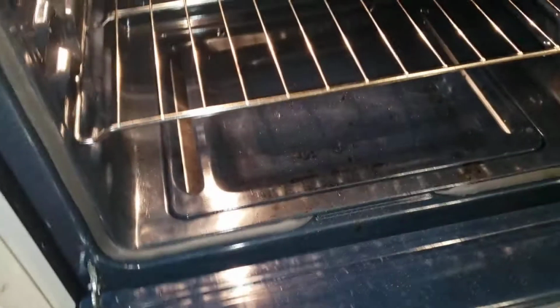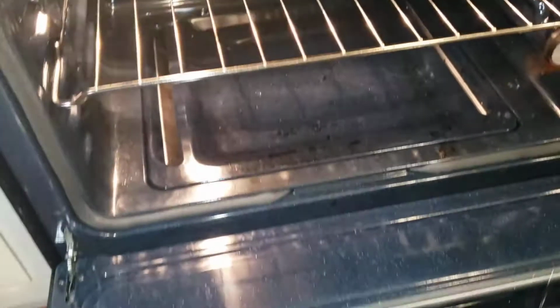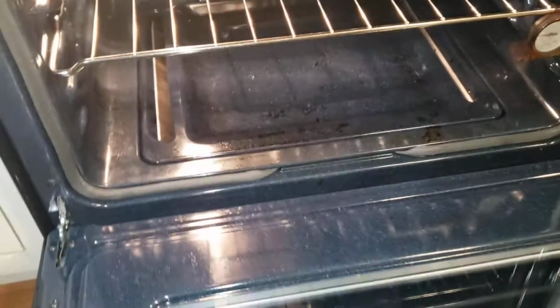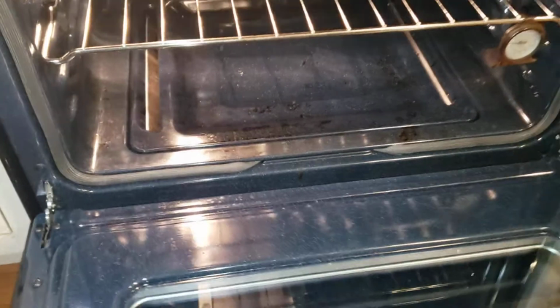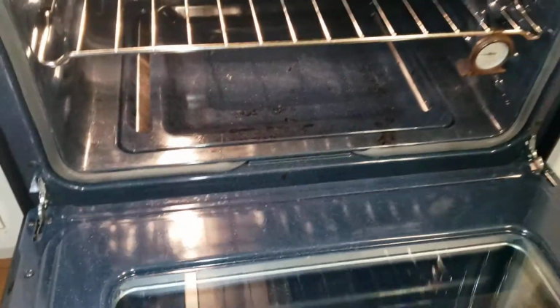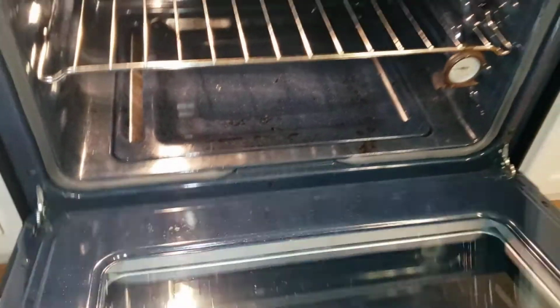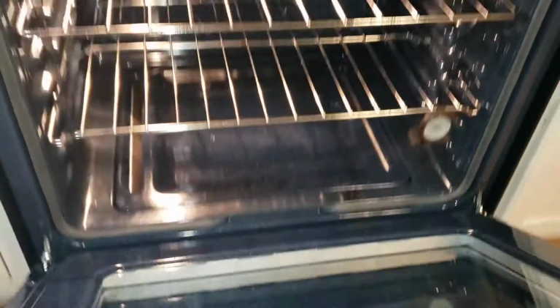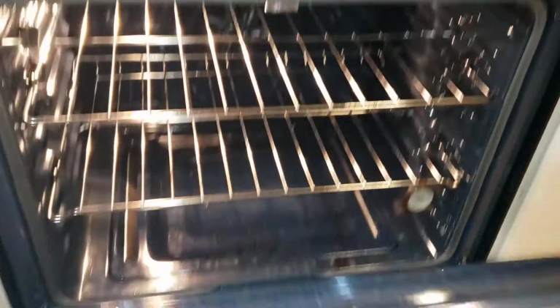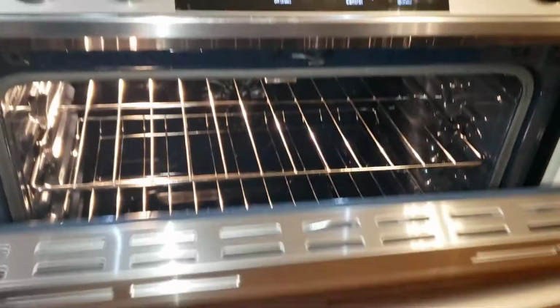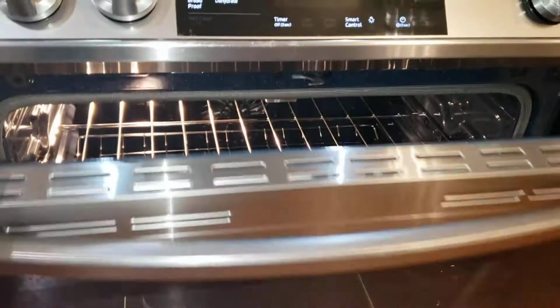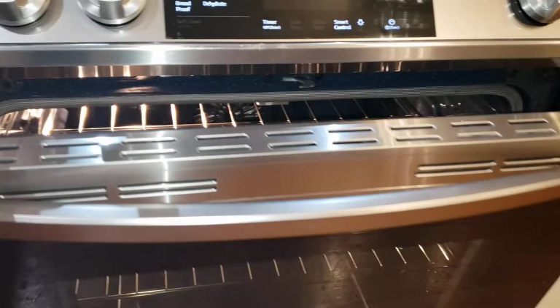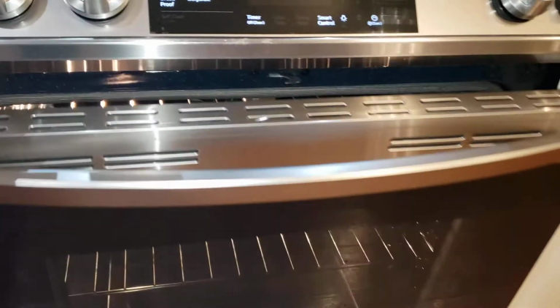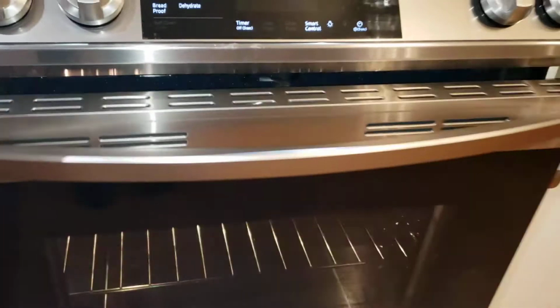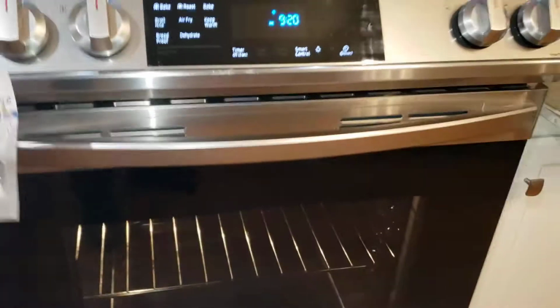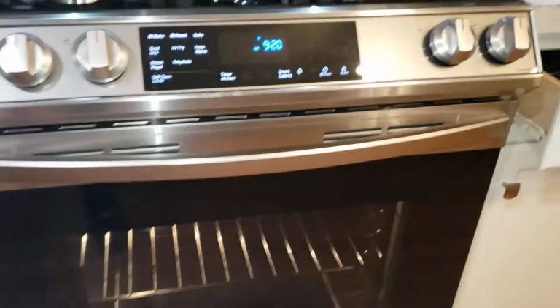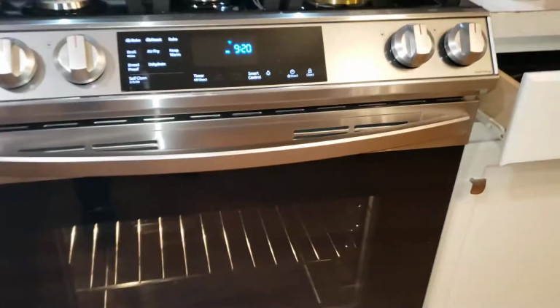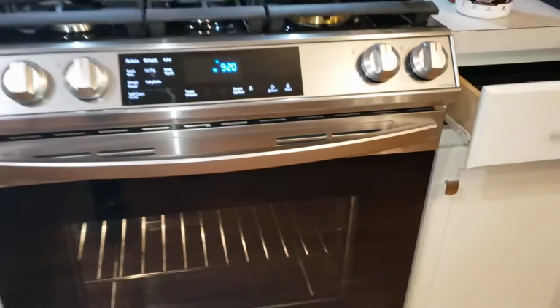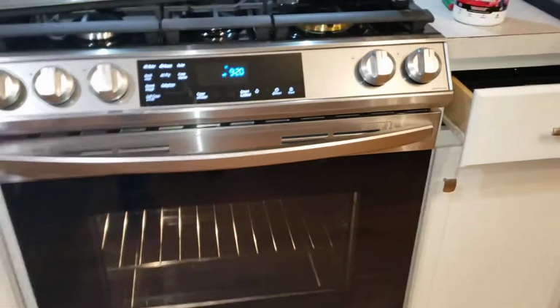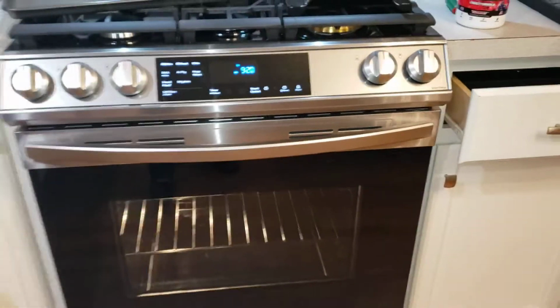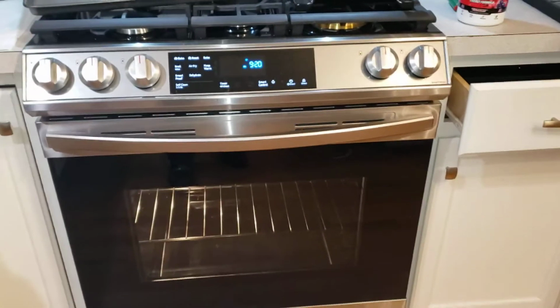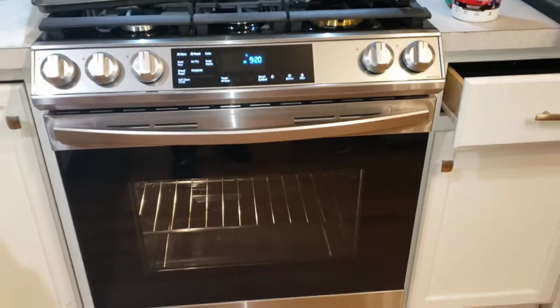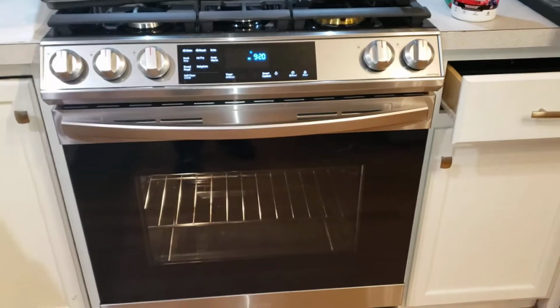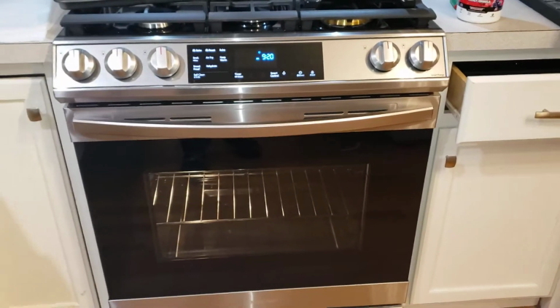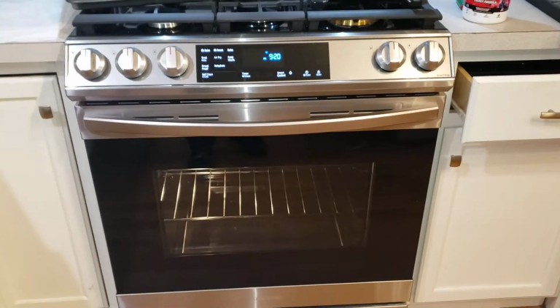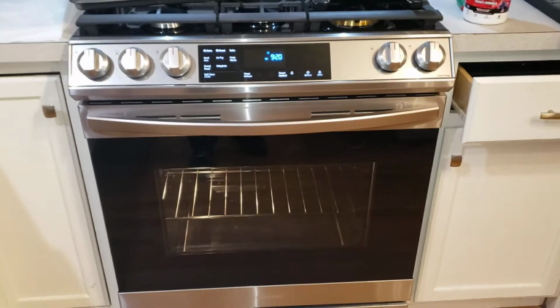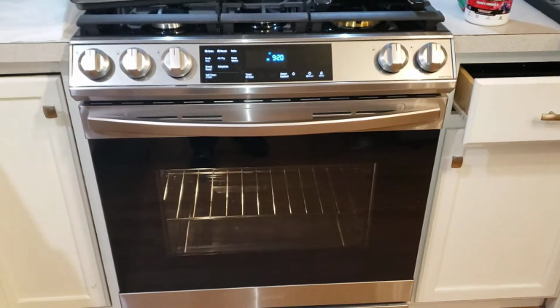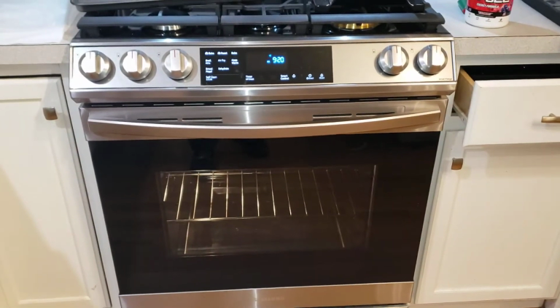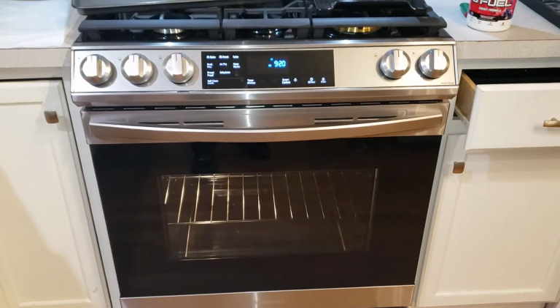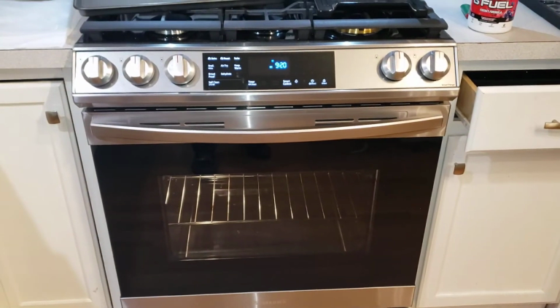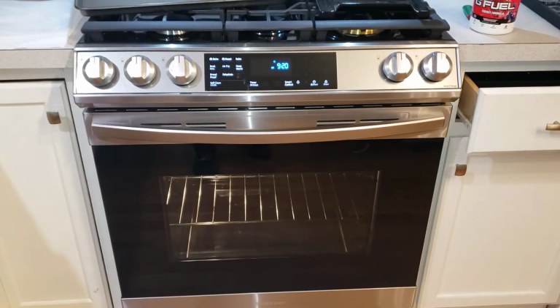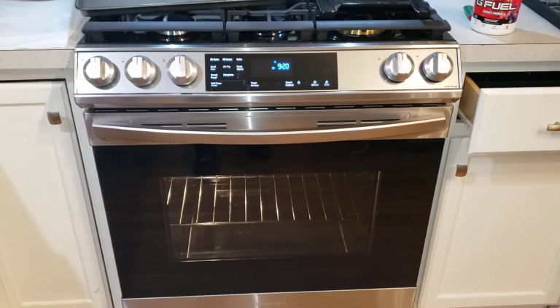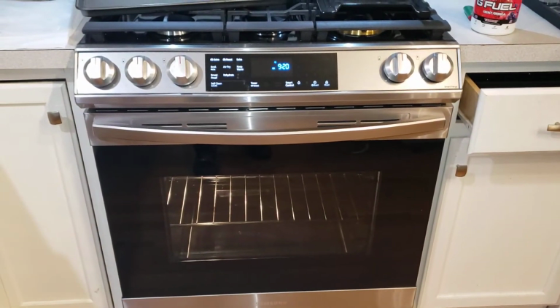So I hope this helps you guys. This is what the oven looks like on the outside. Alright, good luck.